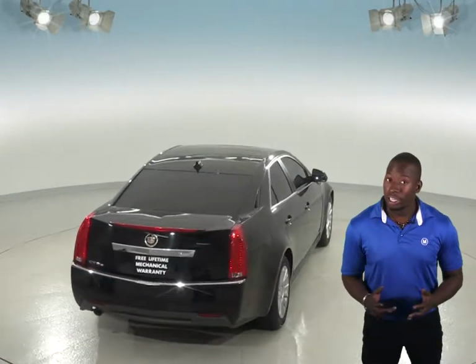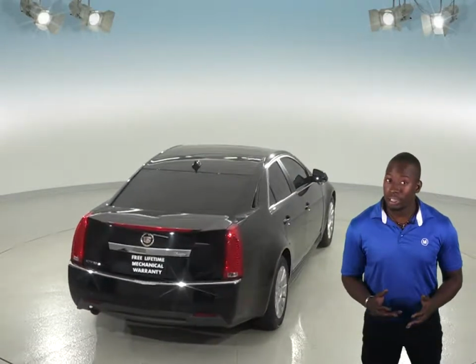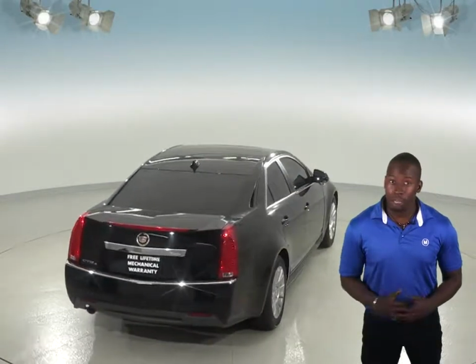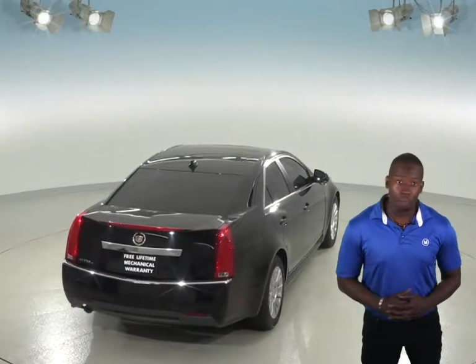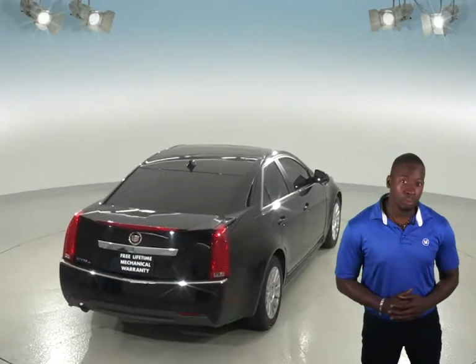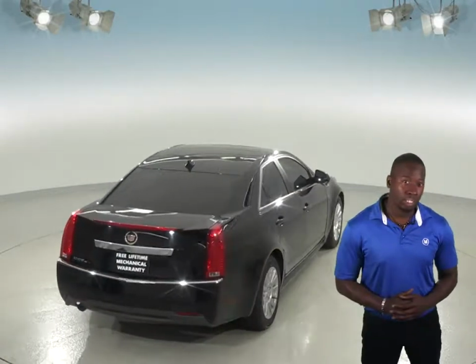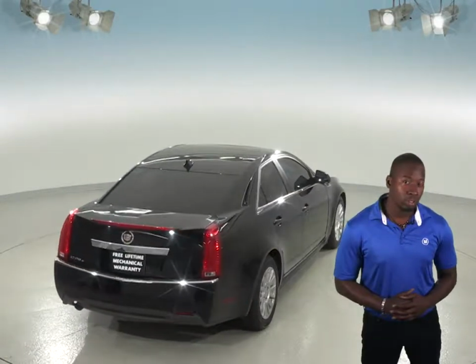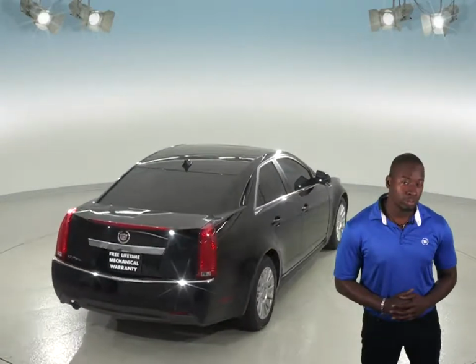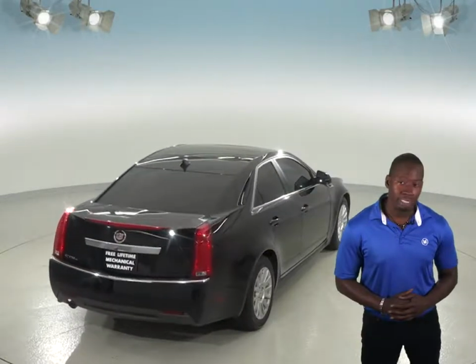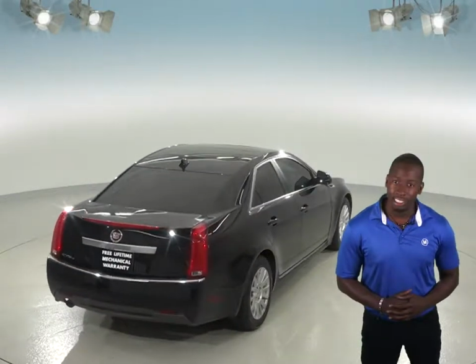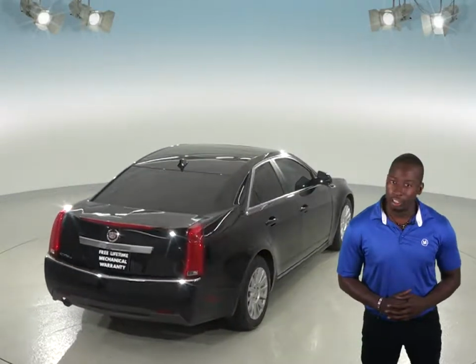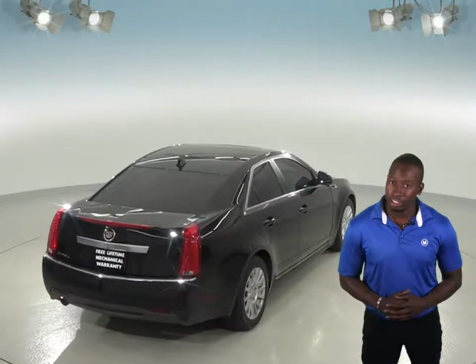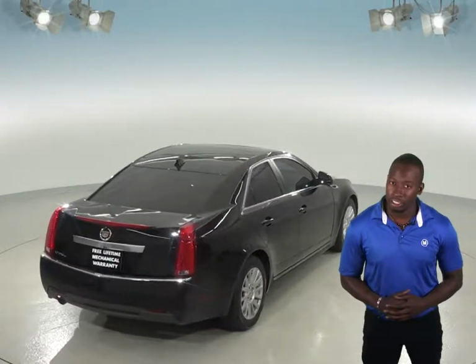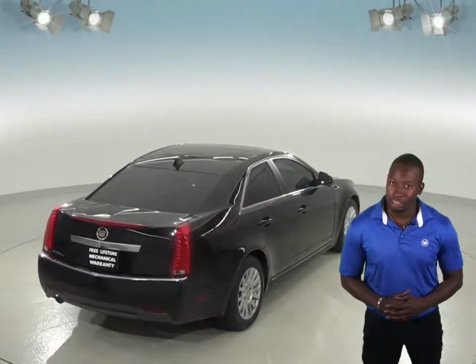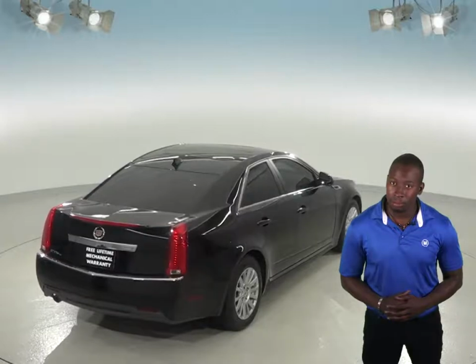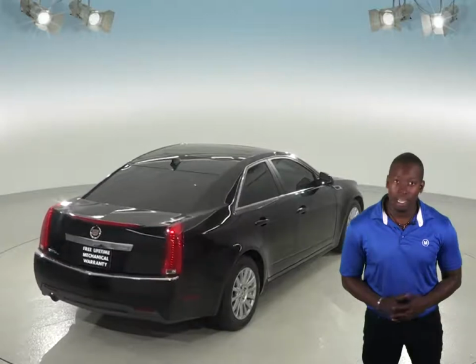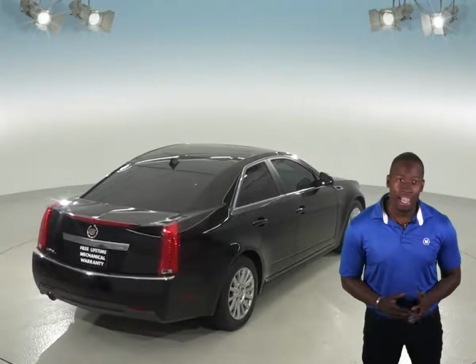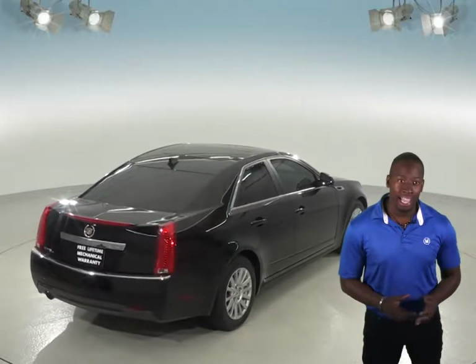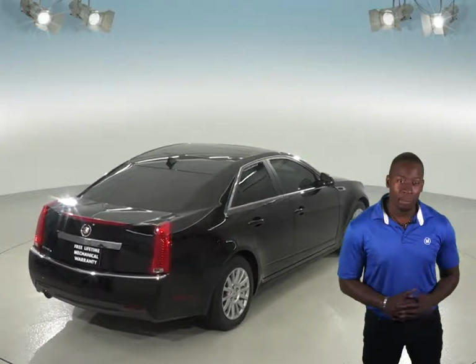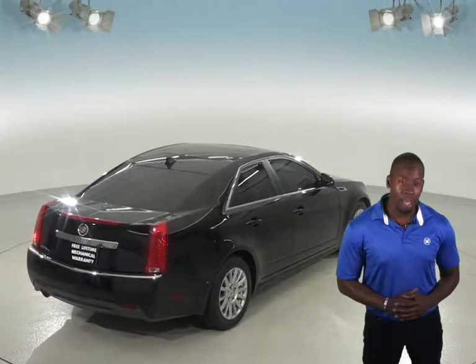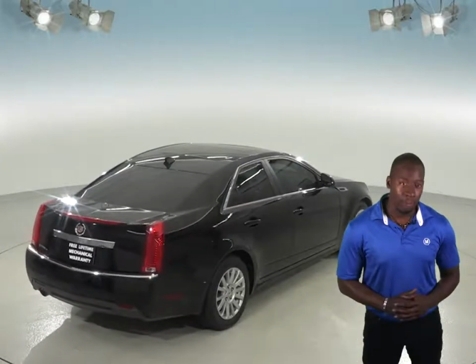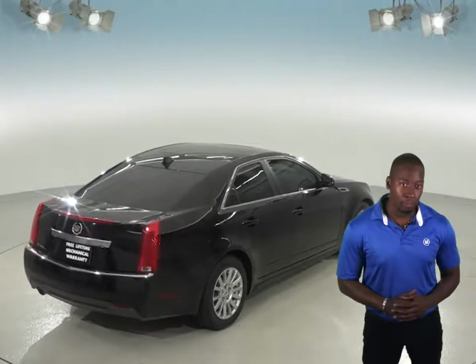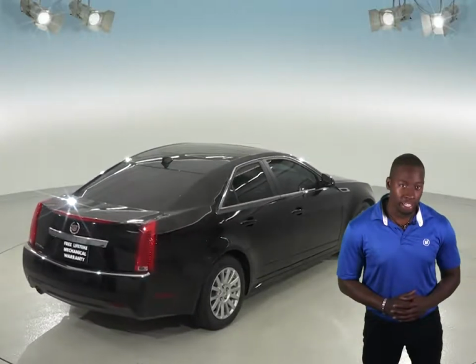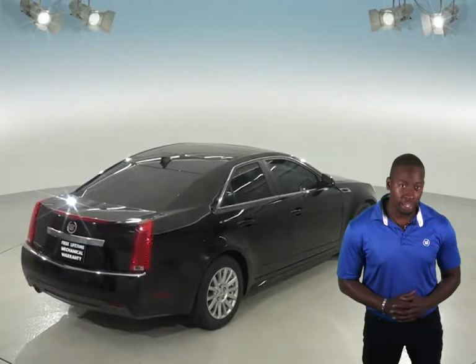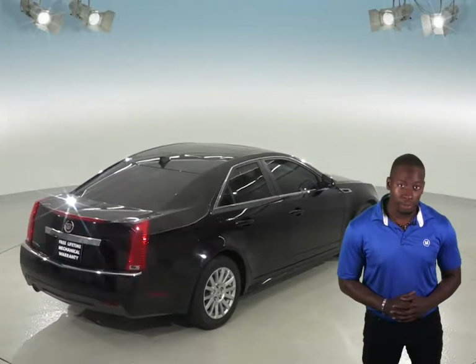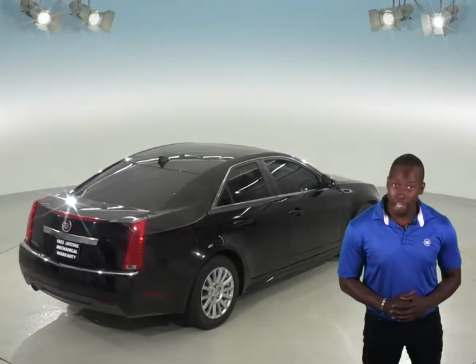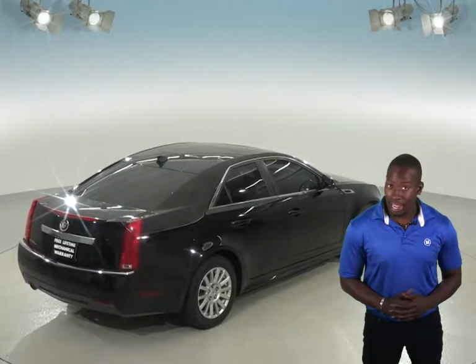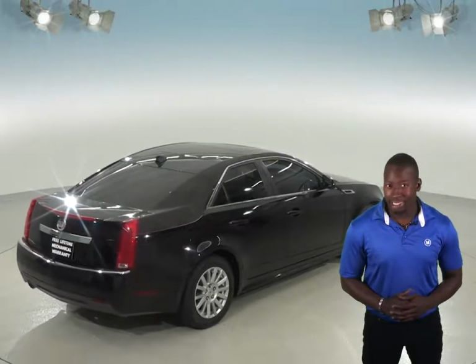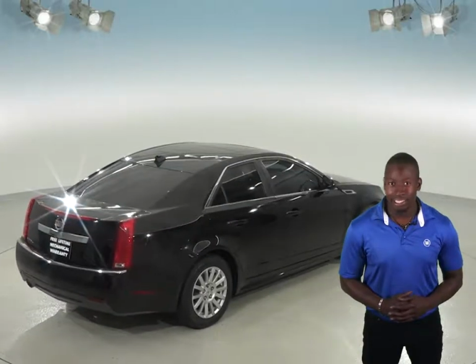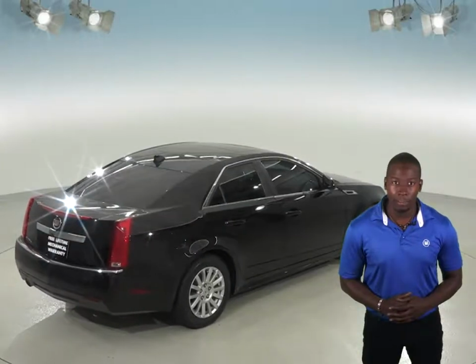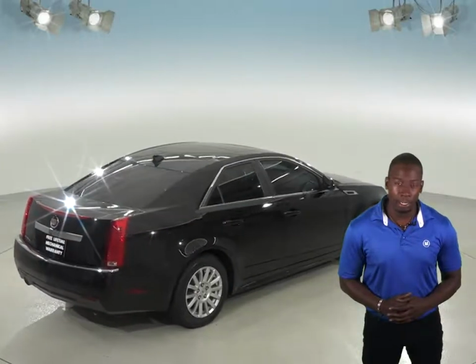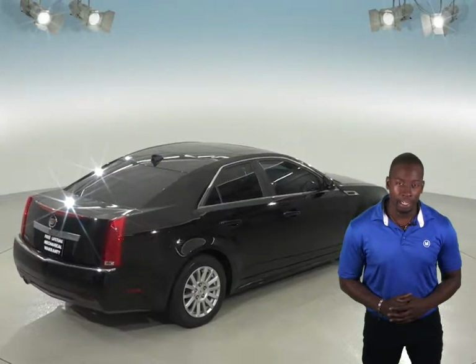It'll come equipped with a security system, AM-FM radio, and a CD player.